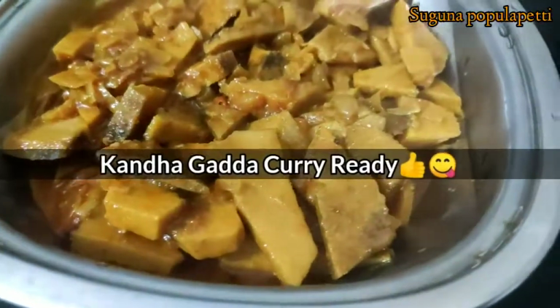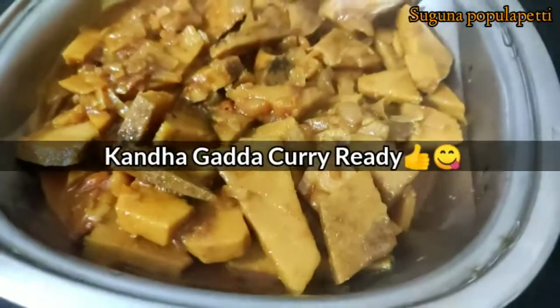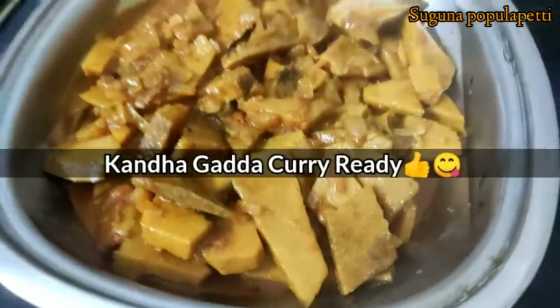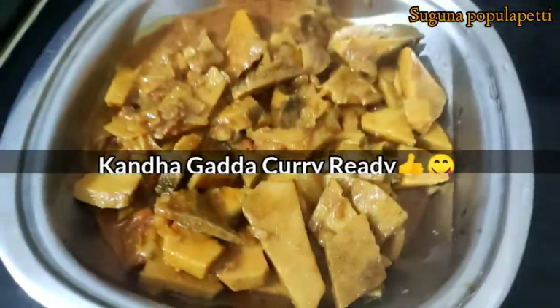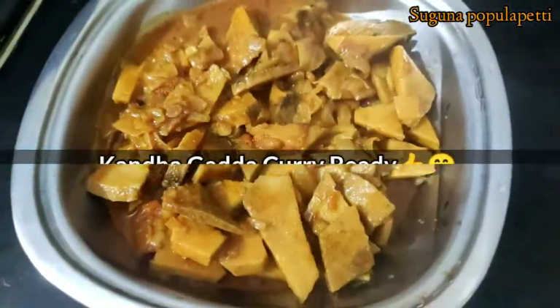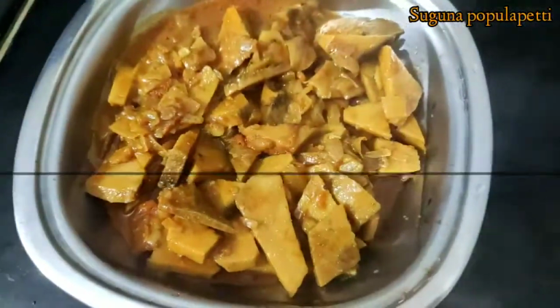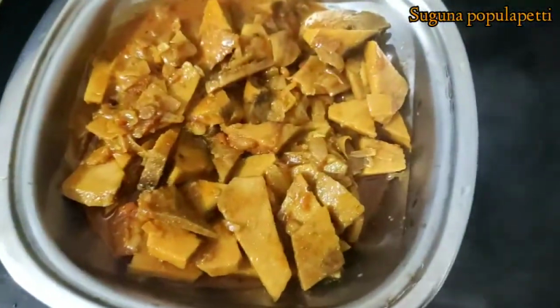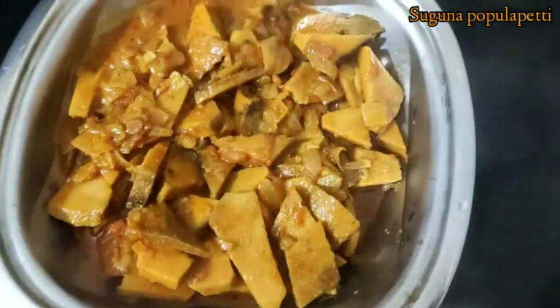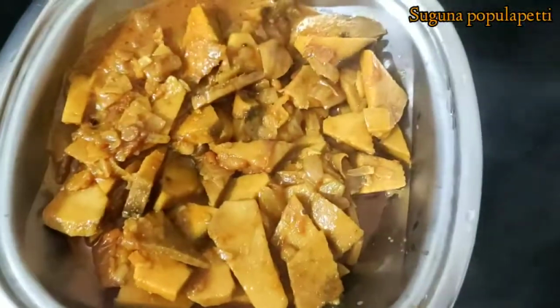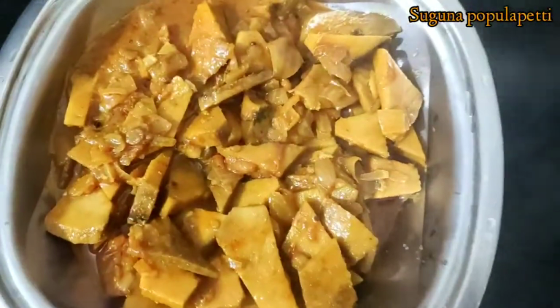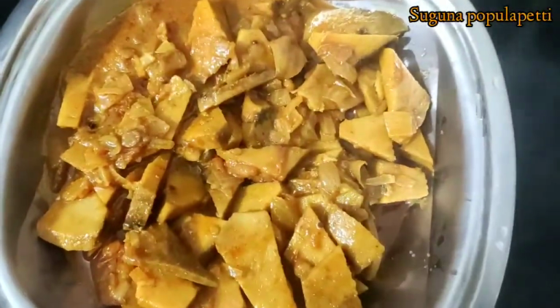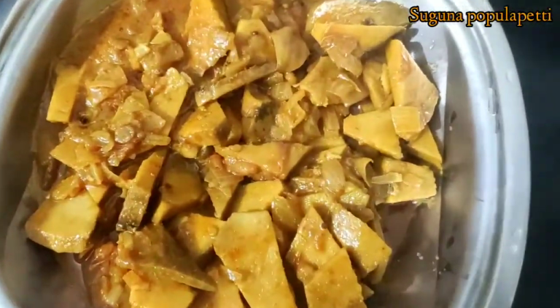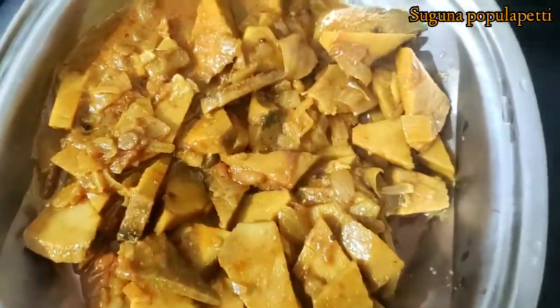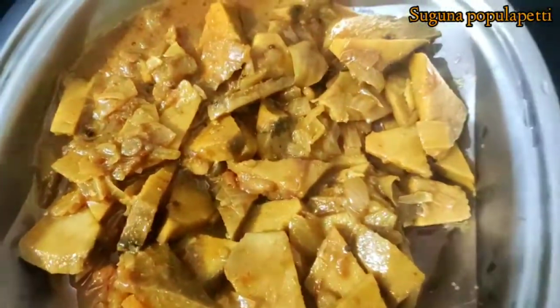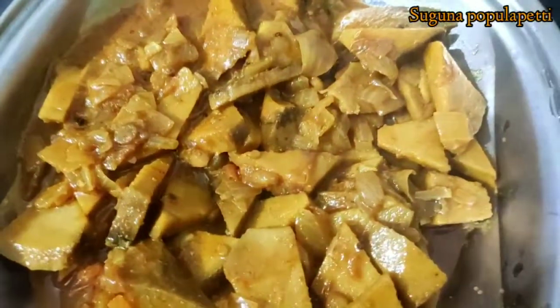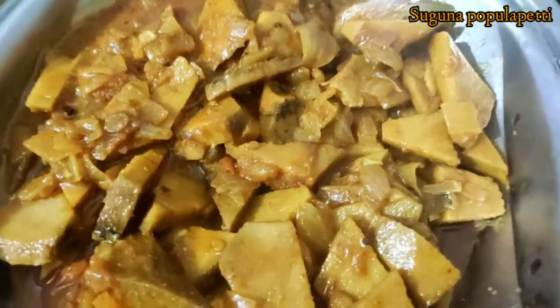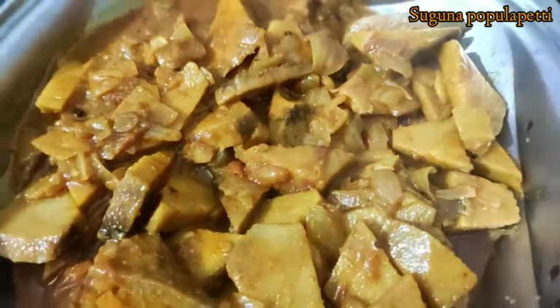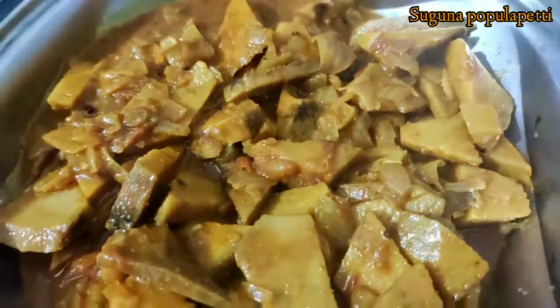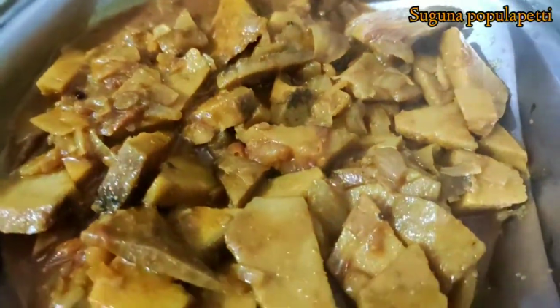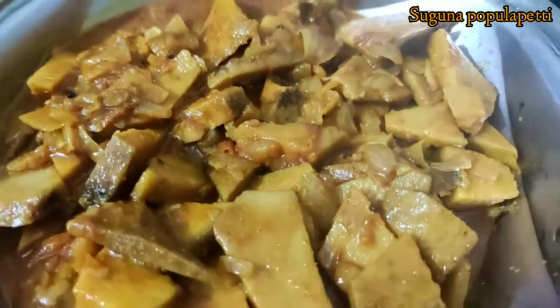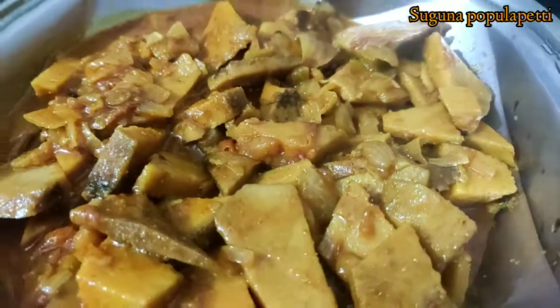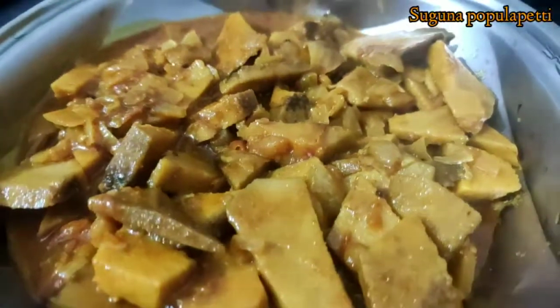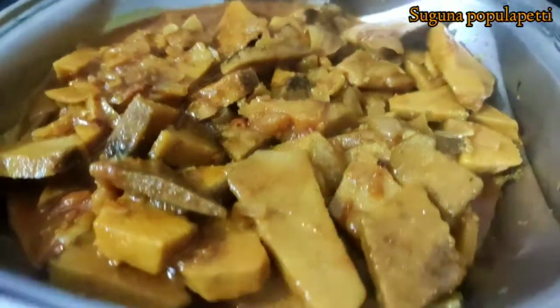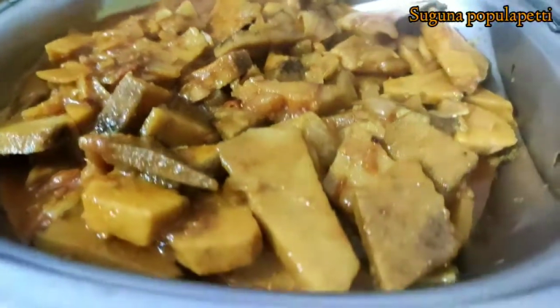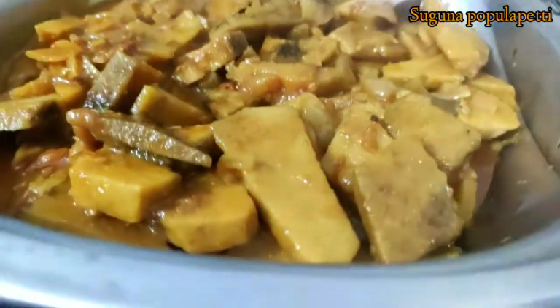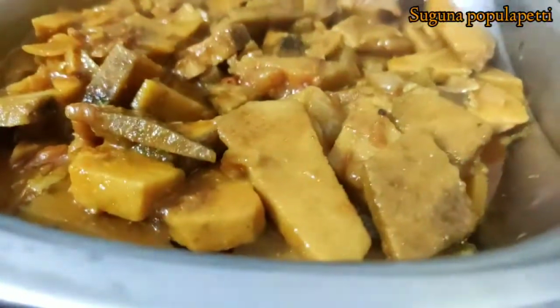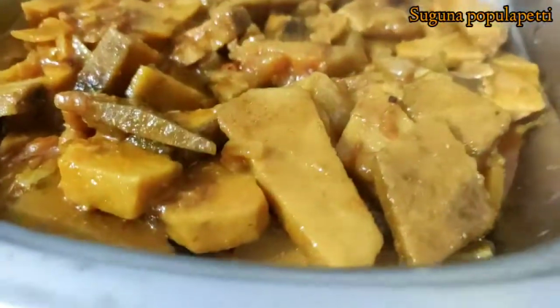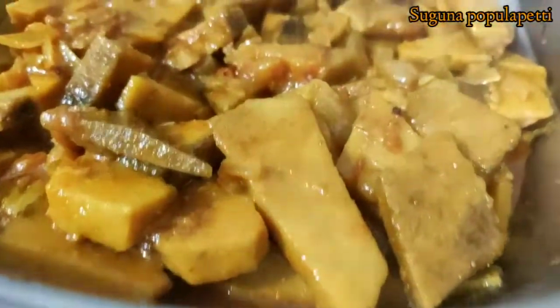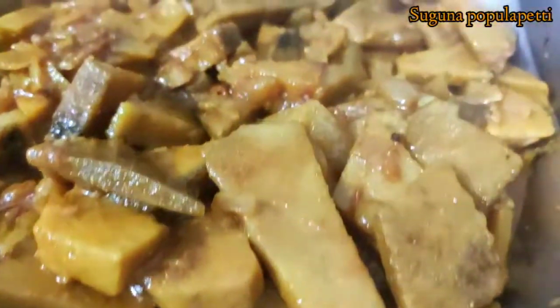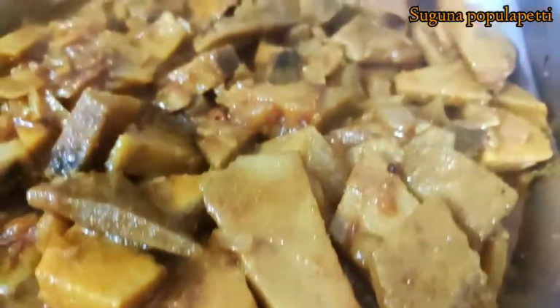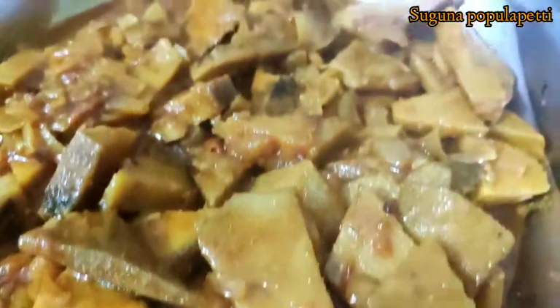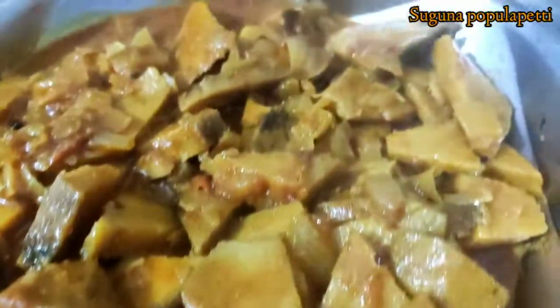Rice and the dish are very, very good. If you want to try it healthy, please subscribe to our channel. Okay, viewers, bye.